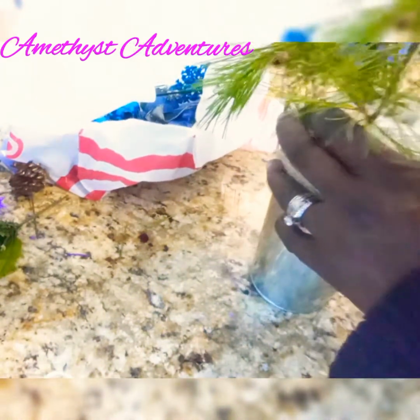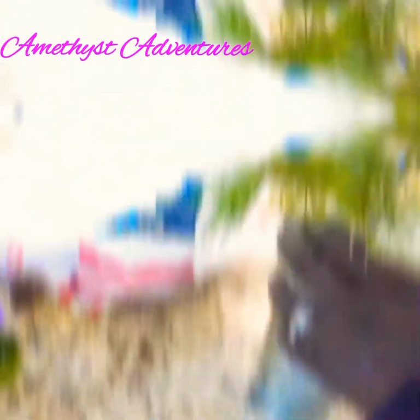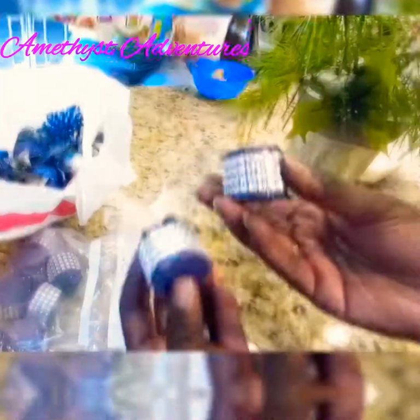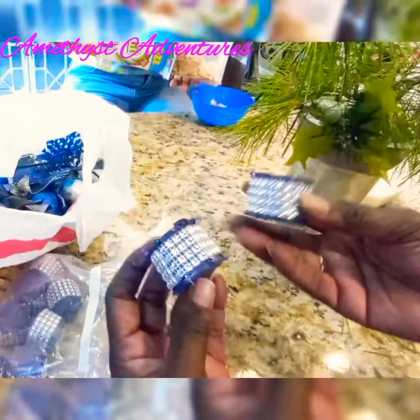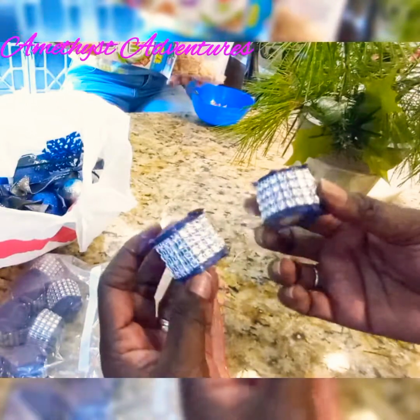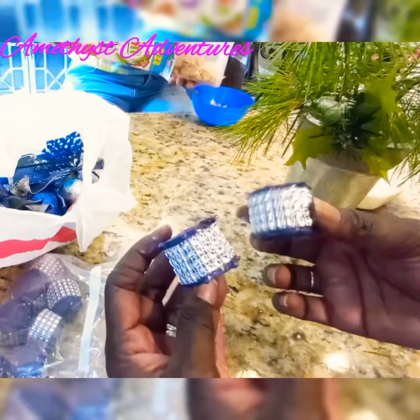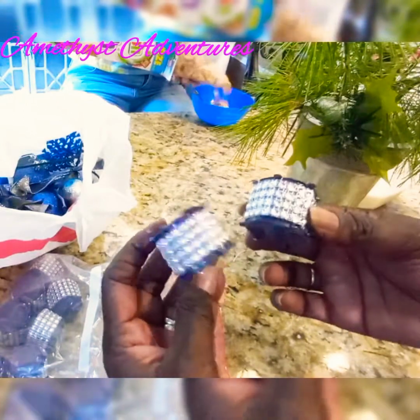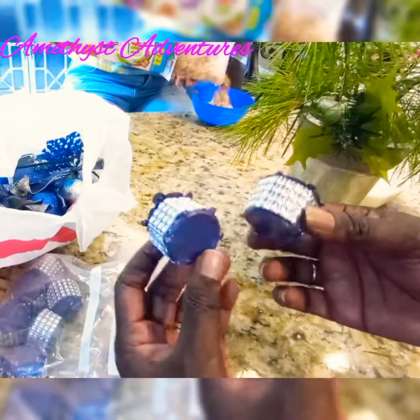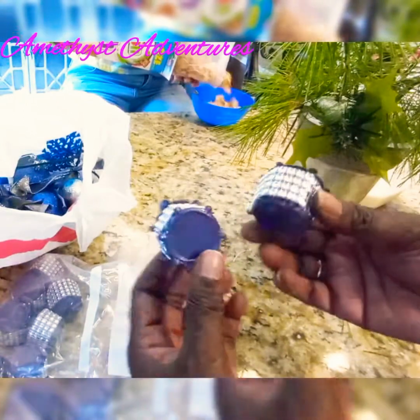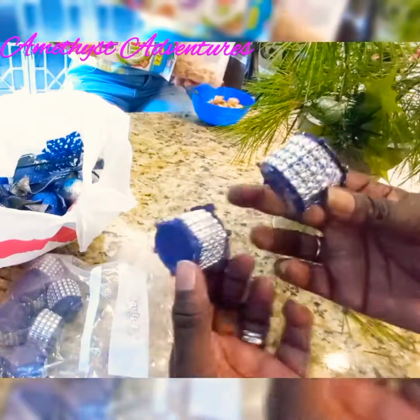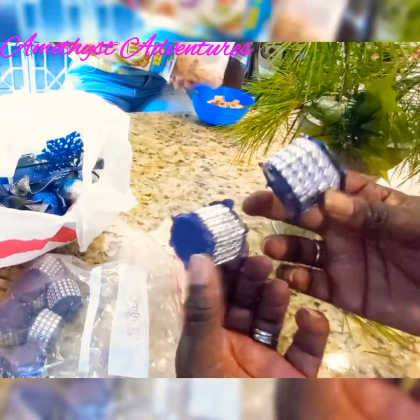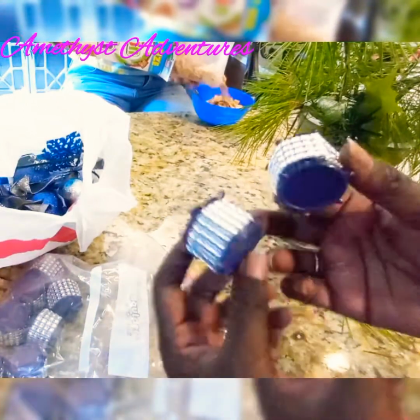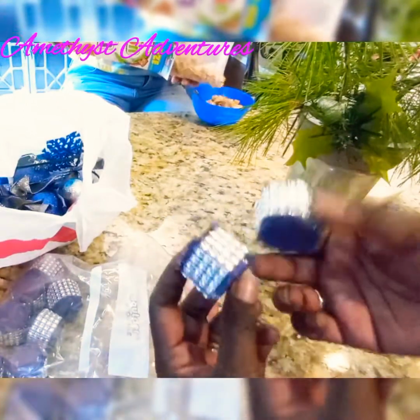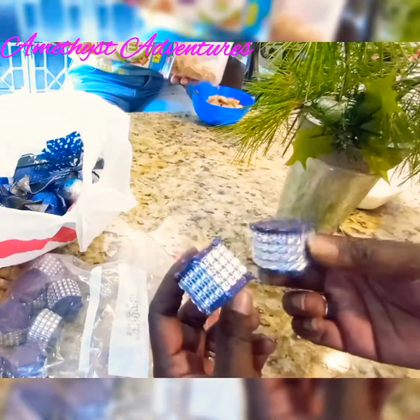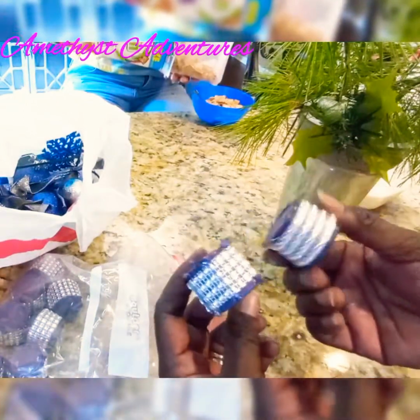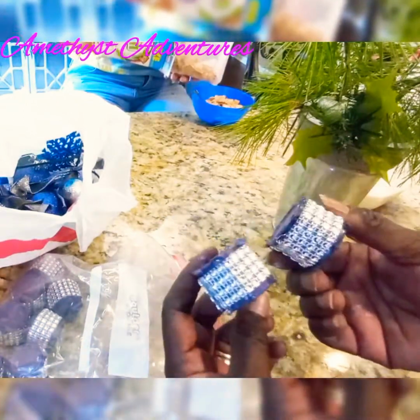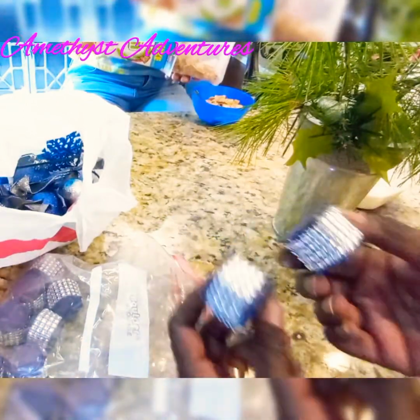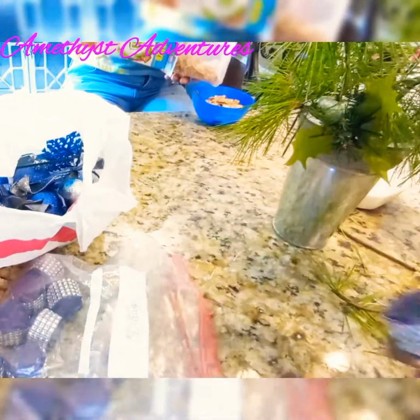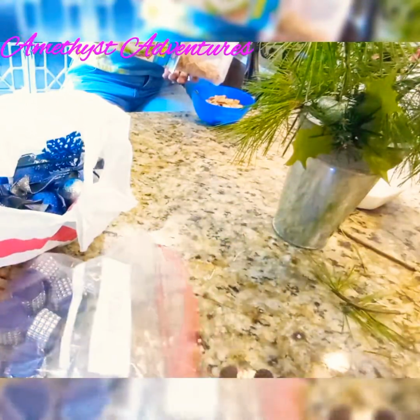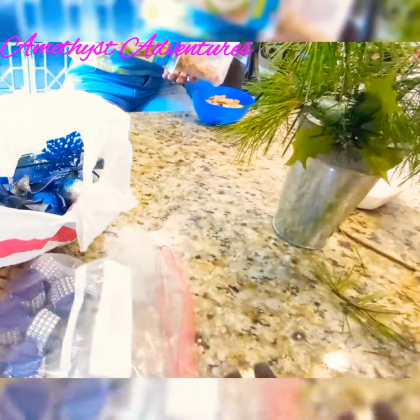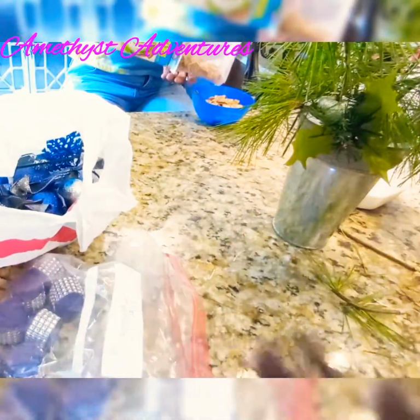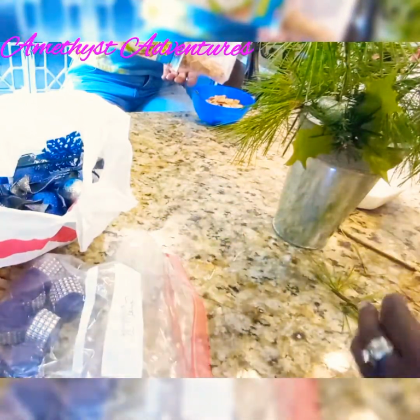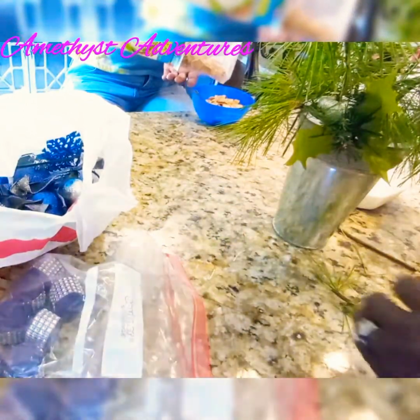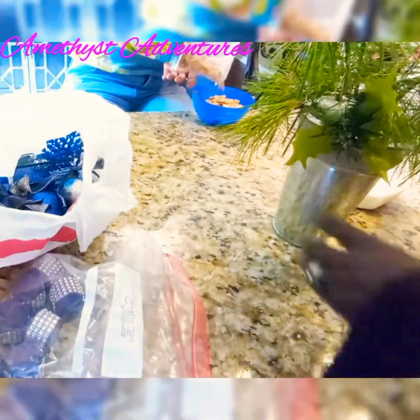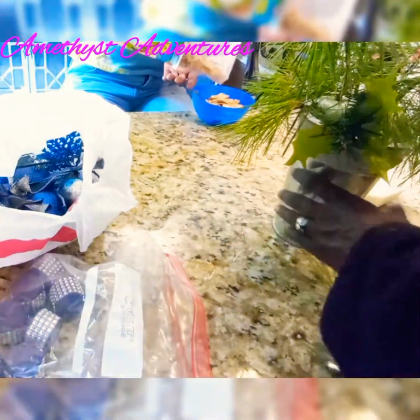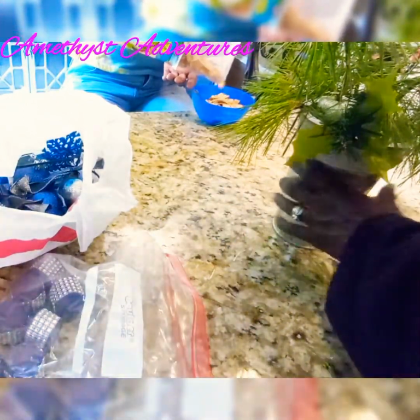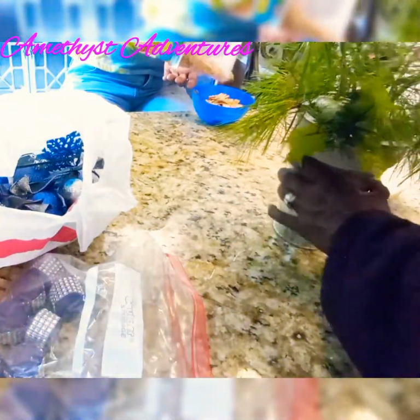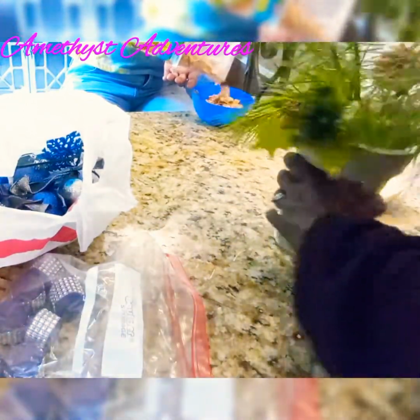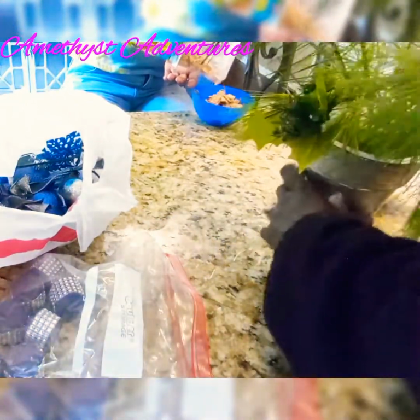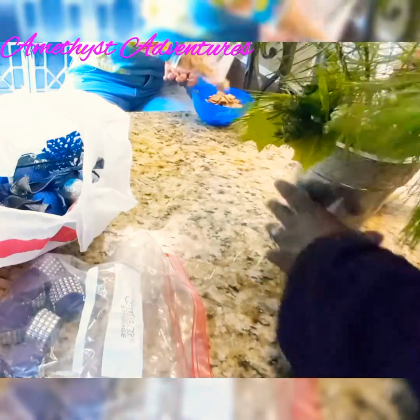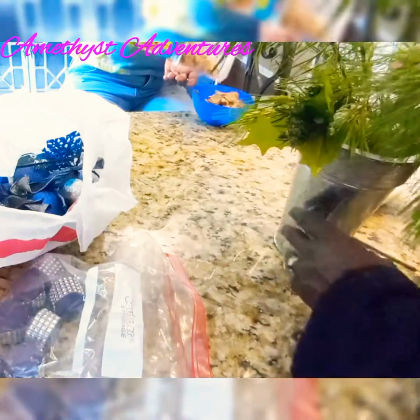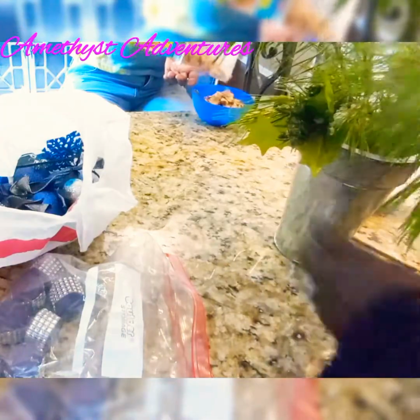Our little Christmas drums that I put a little bling wrap on — I'm going to use these to embellish.